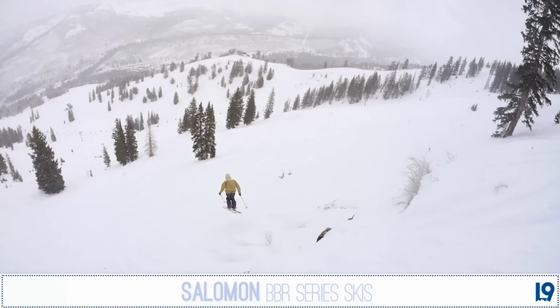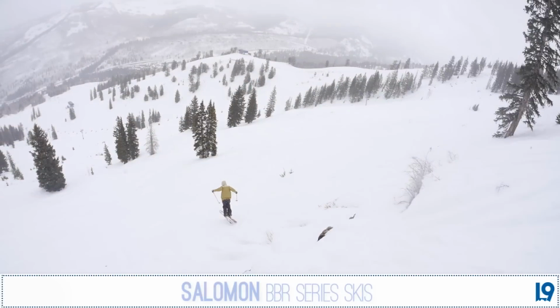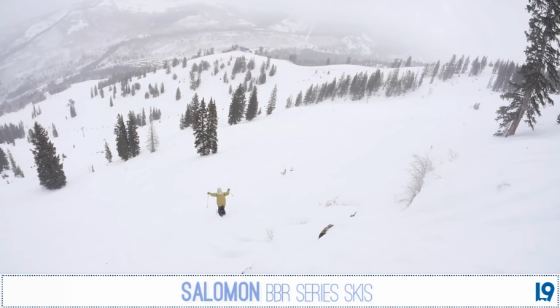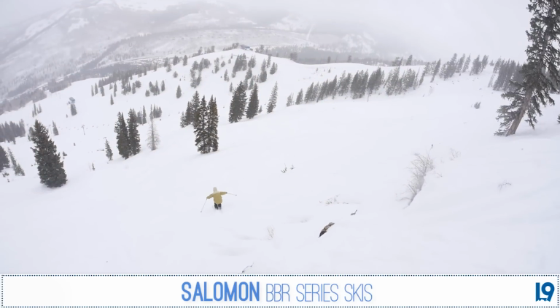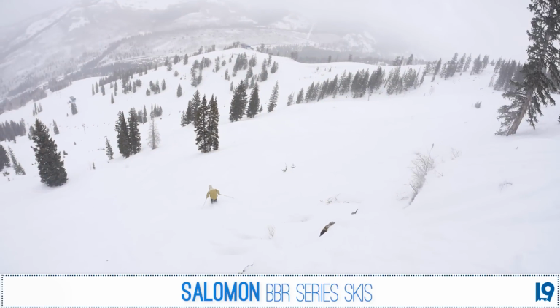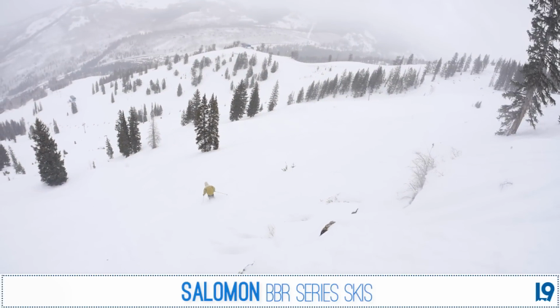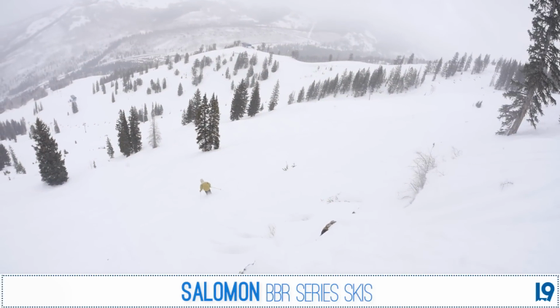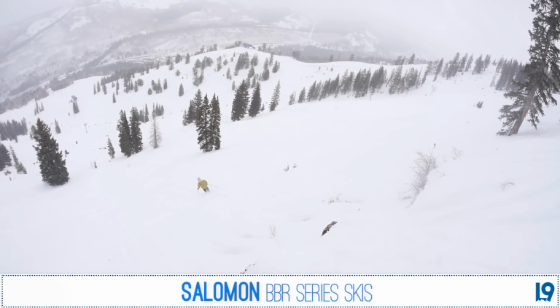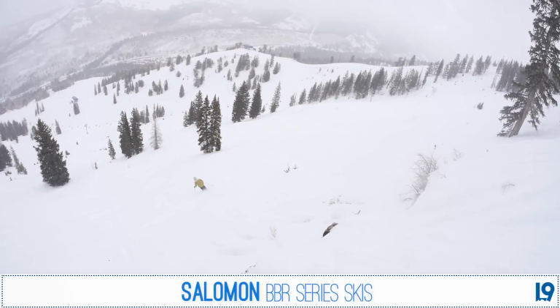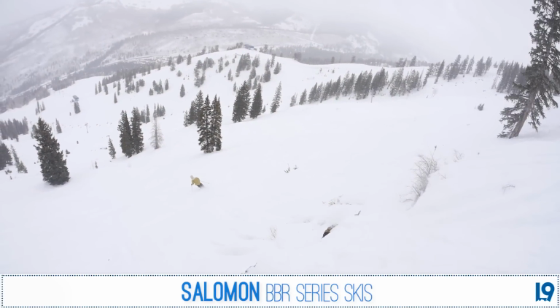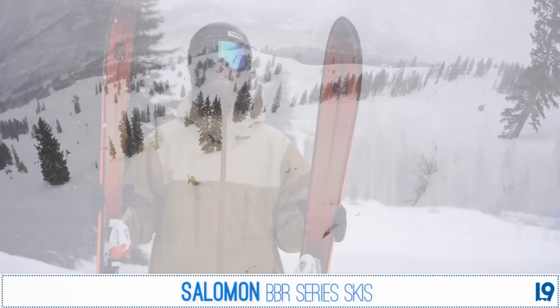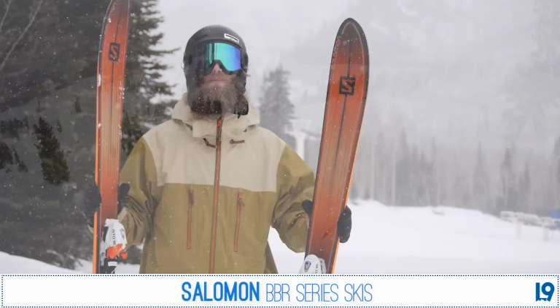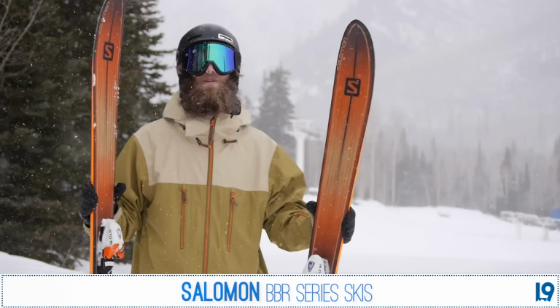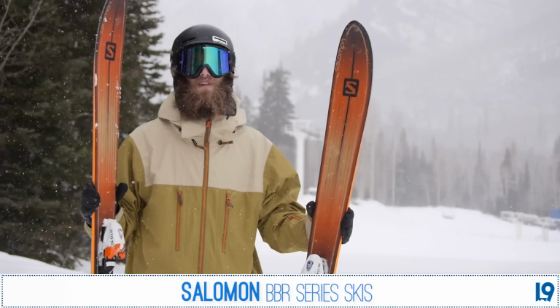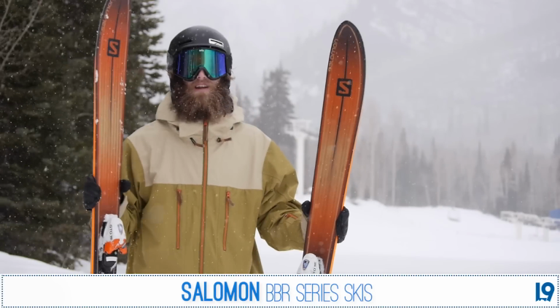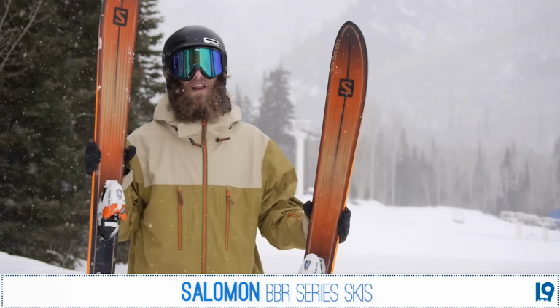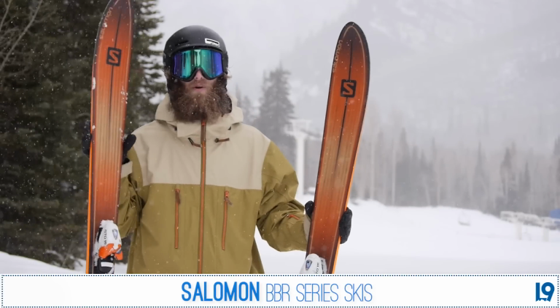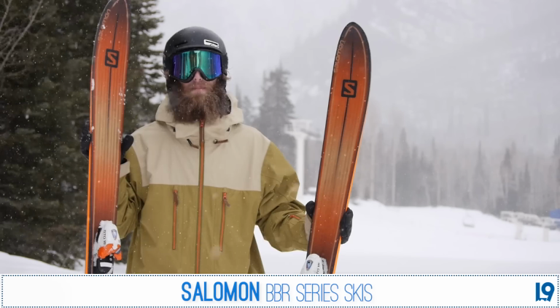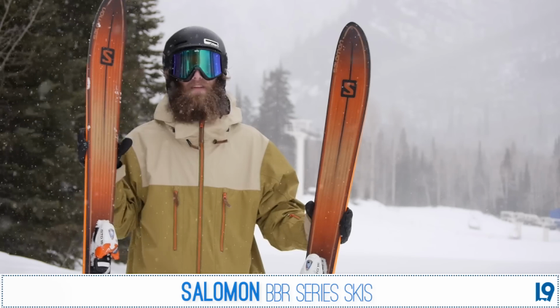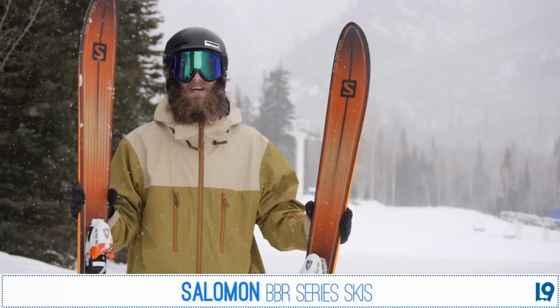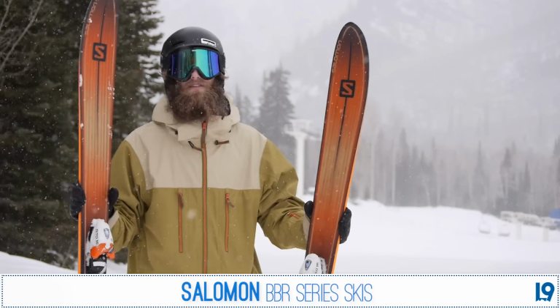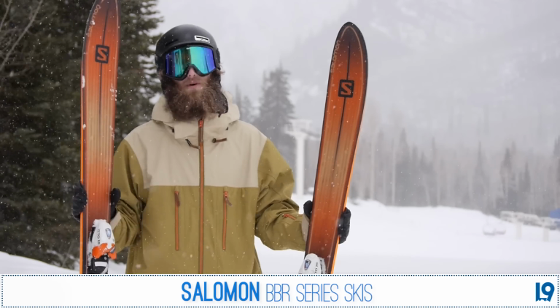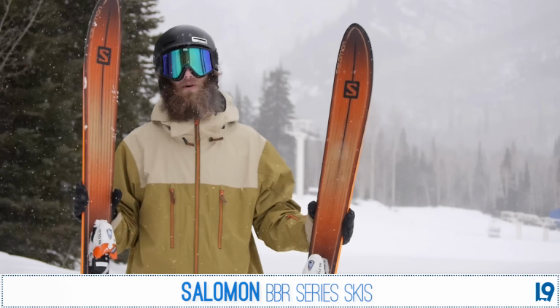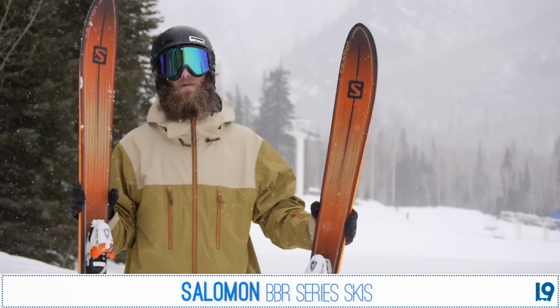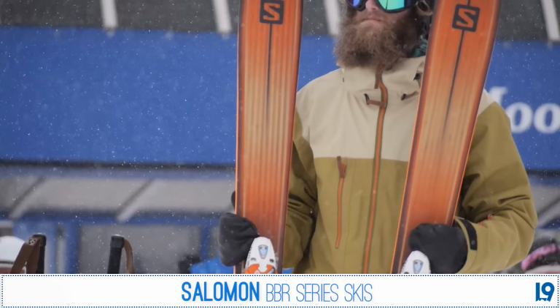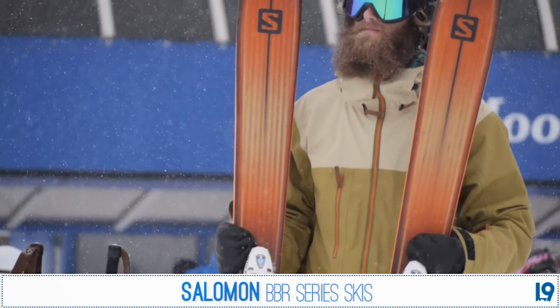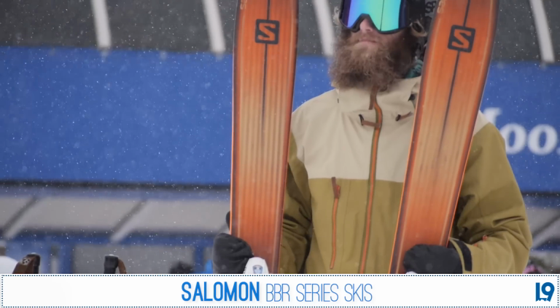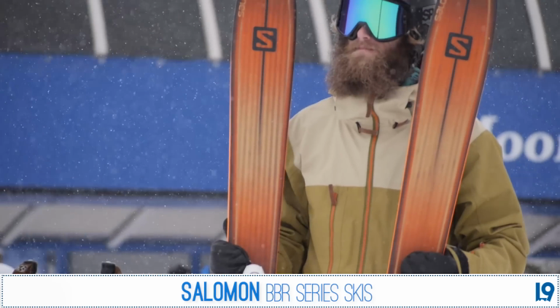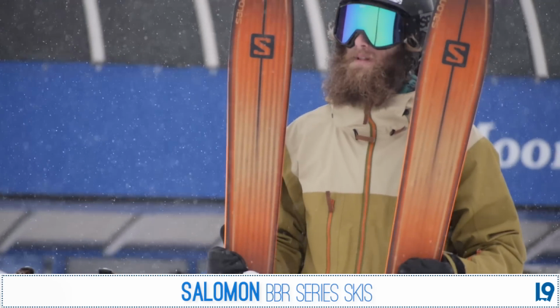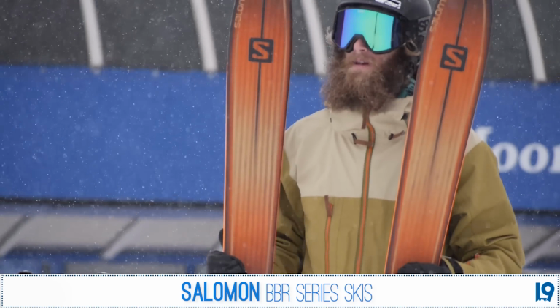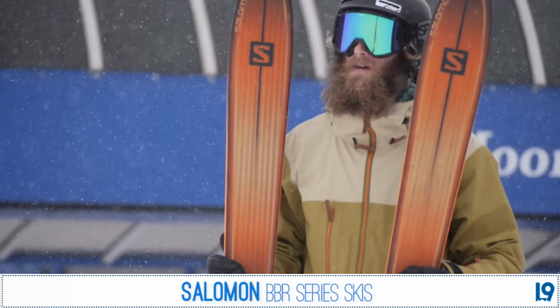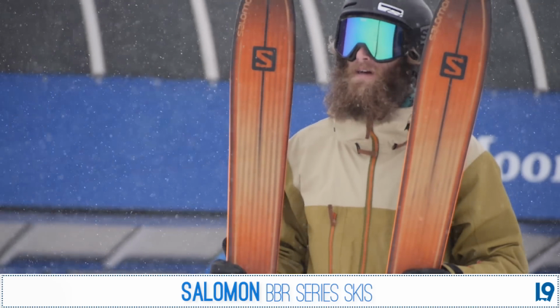Hey folks, Witt here with Level 9 Sports. Today we're up on the hill to do a little review of the Salomon BBR.